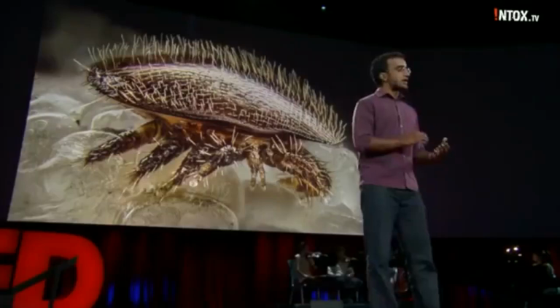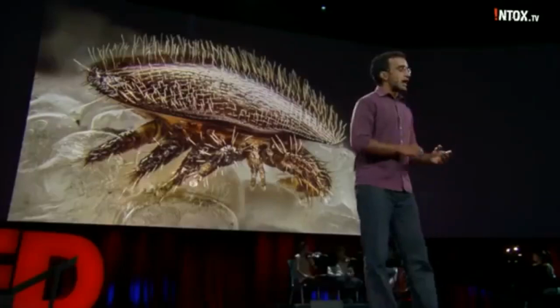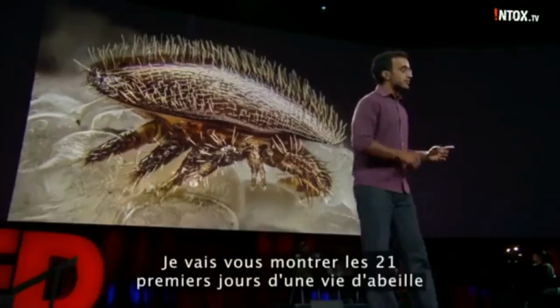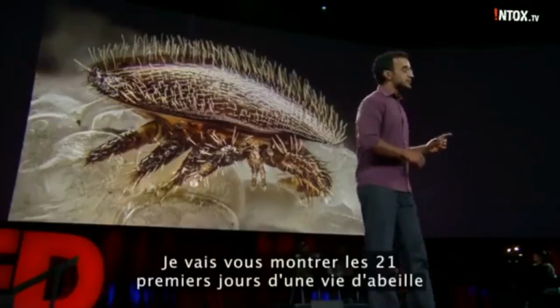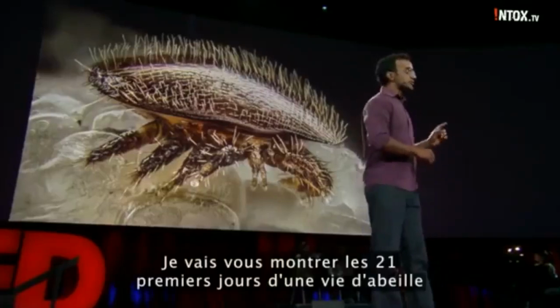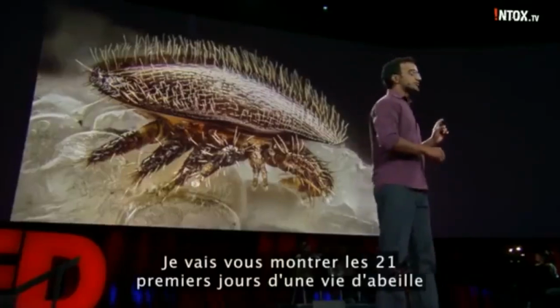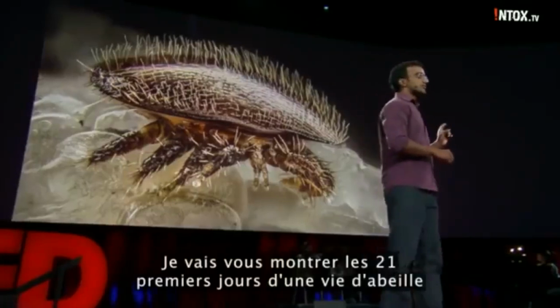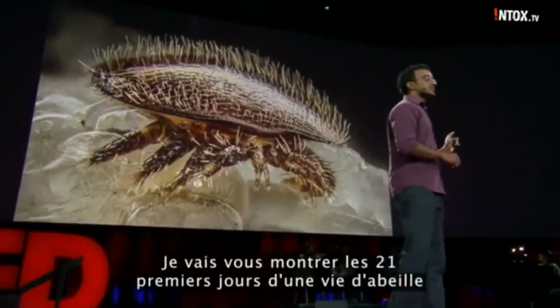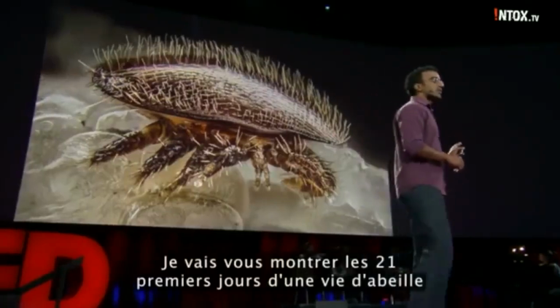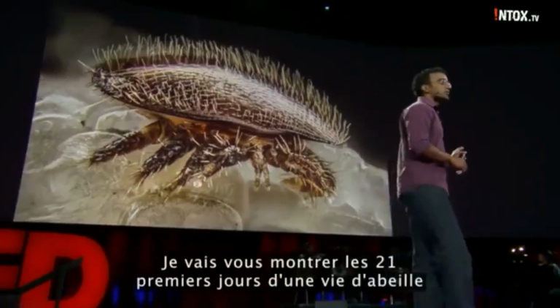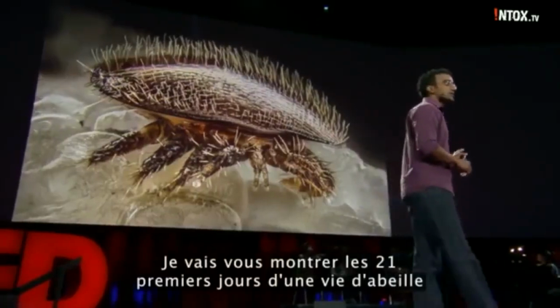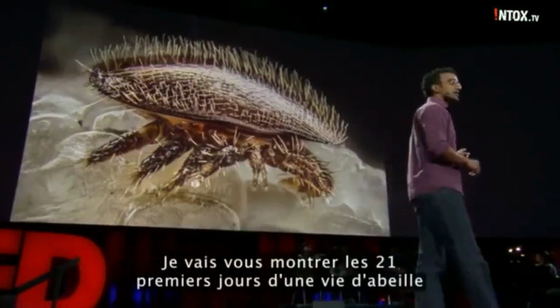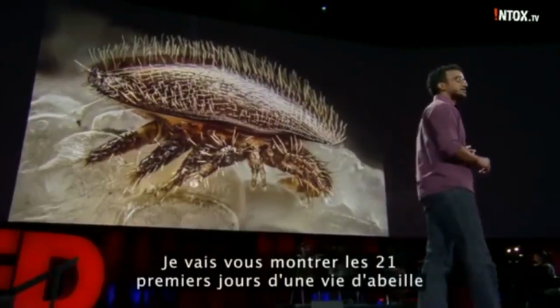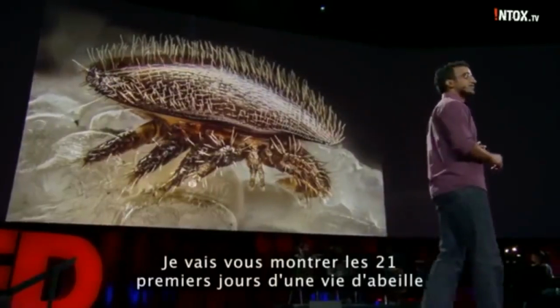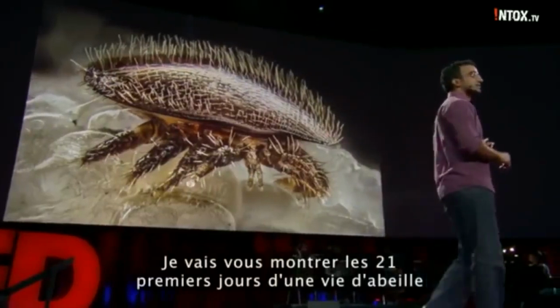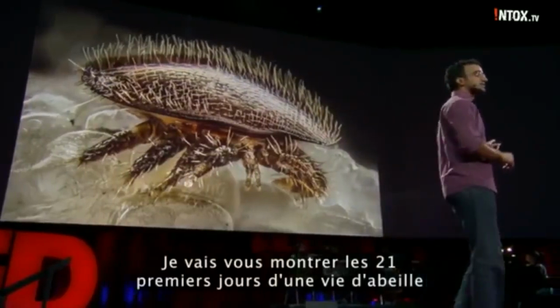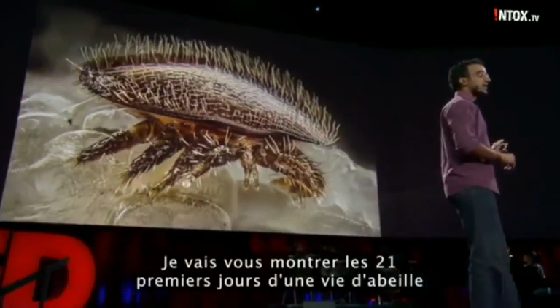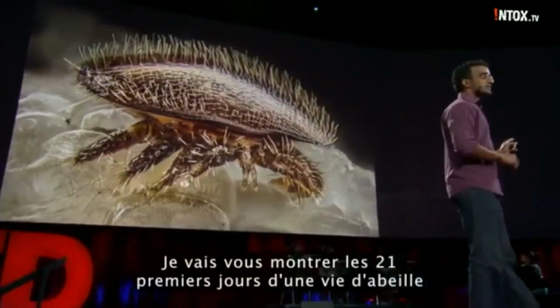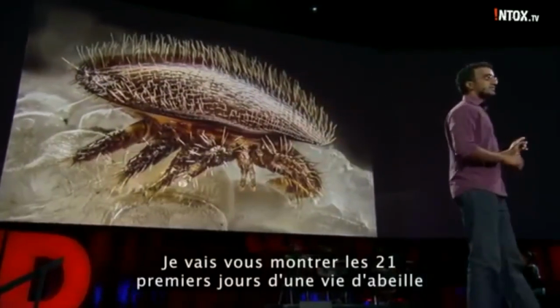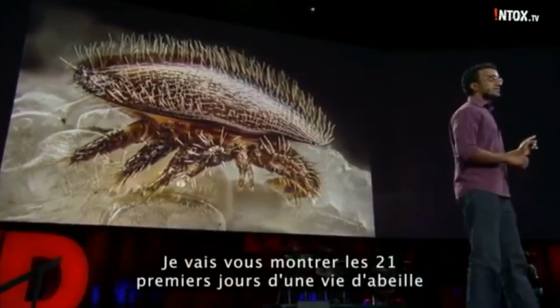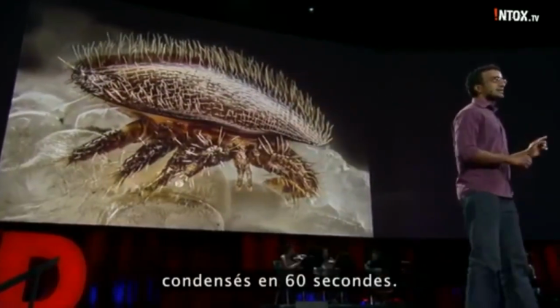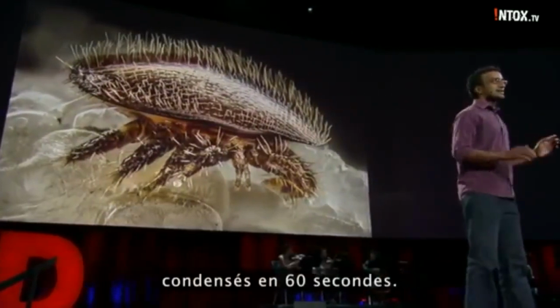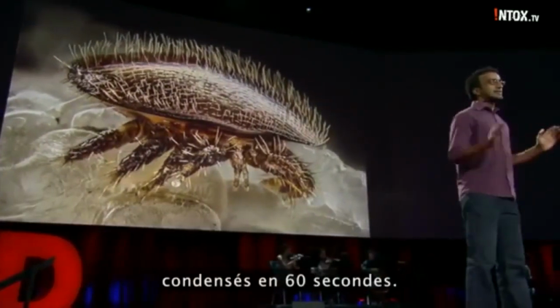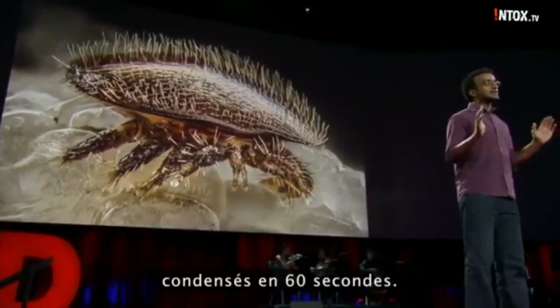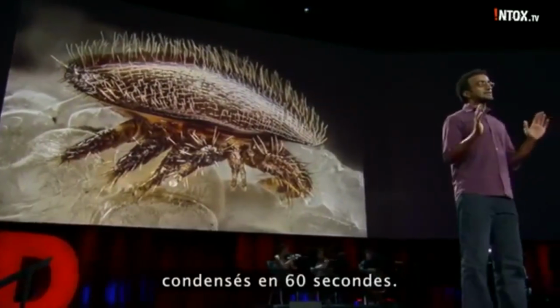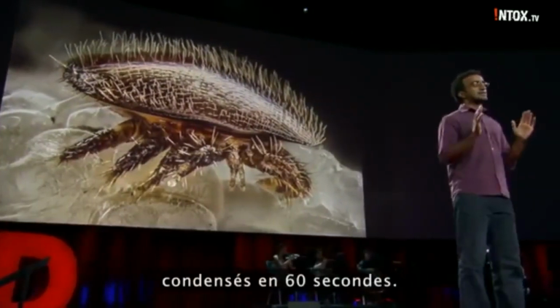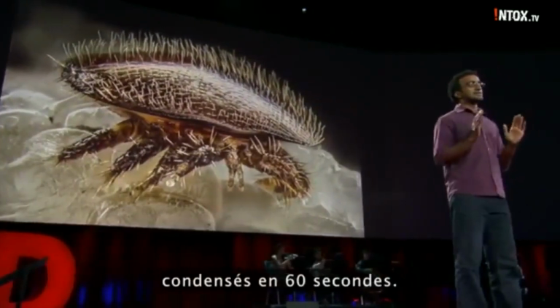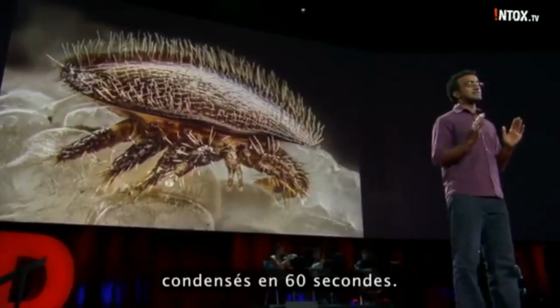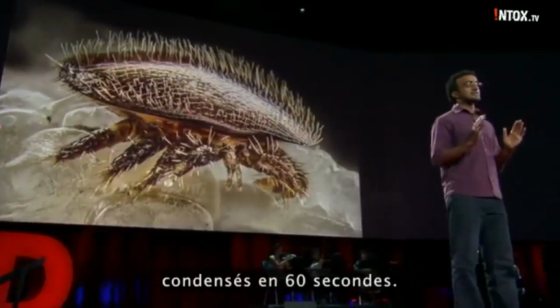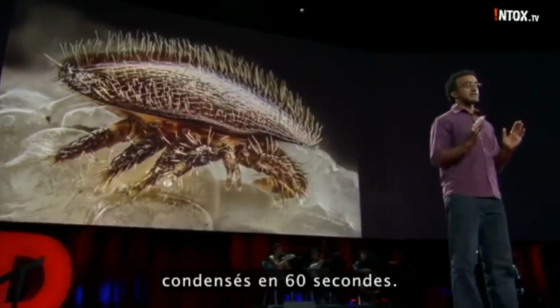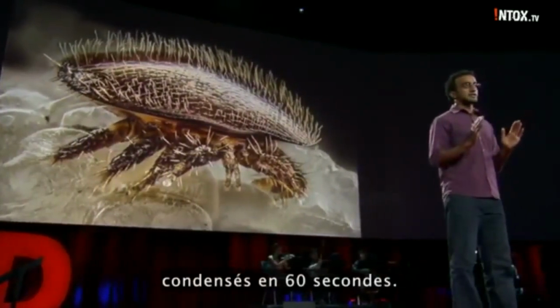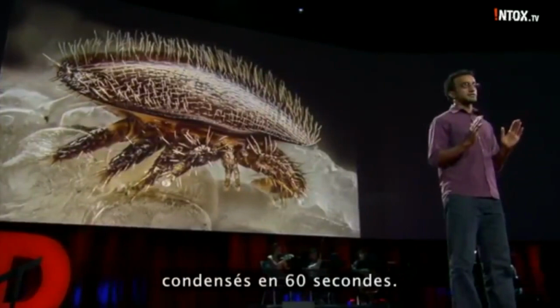I'm going to show you the first 21 days of a bee's life, condensed into 60 seconds.